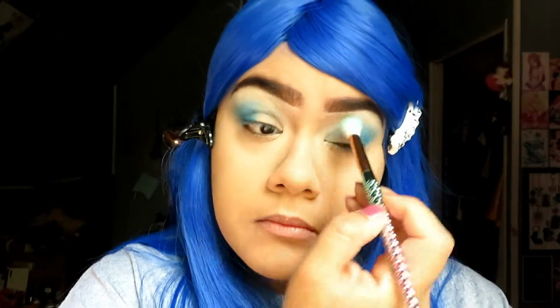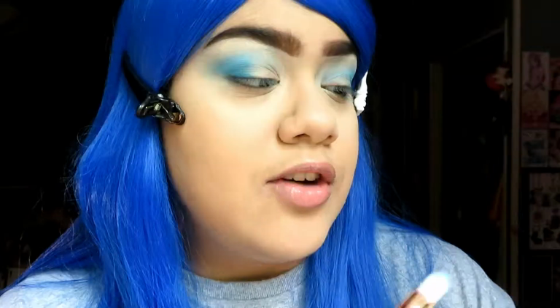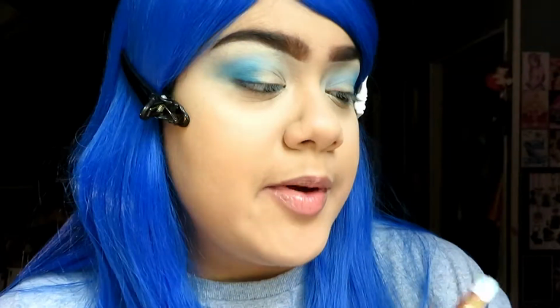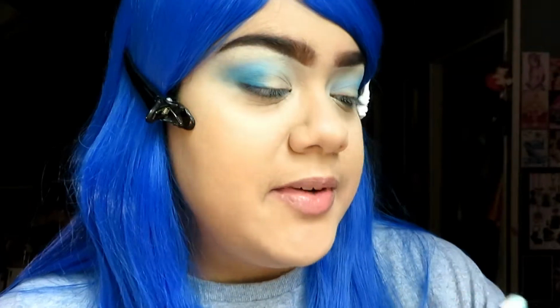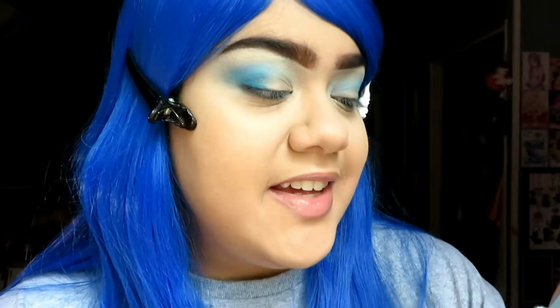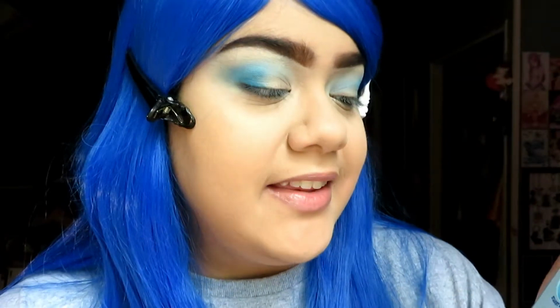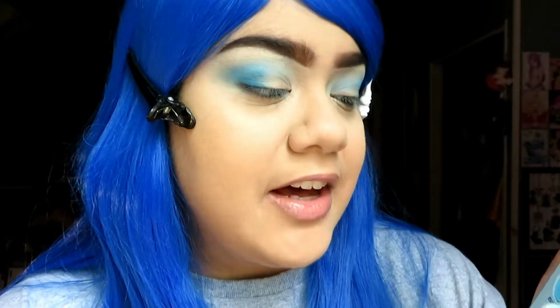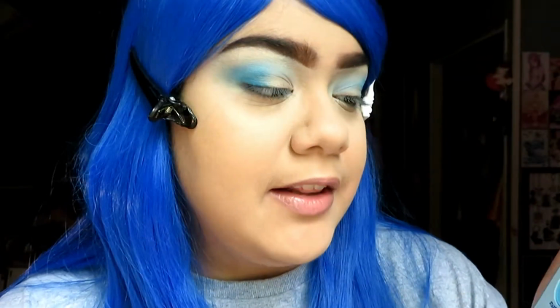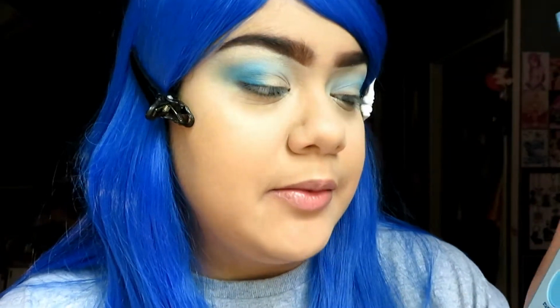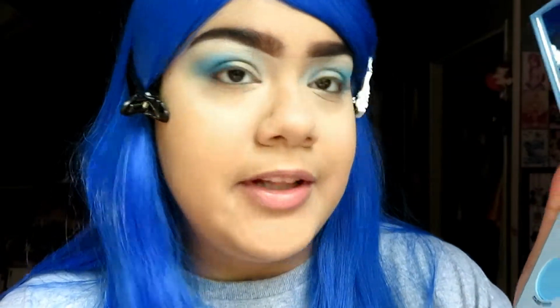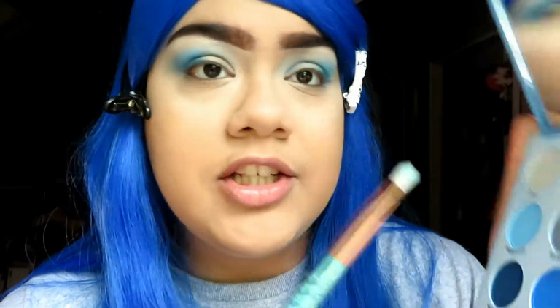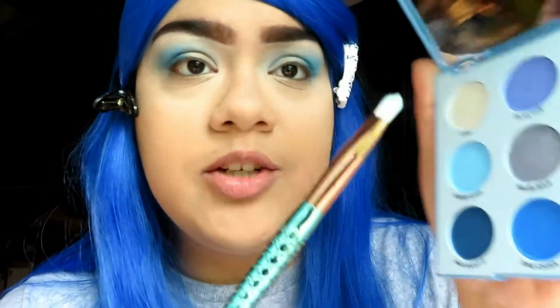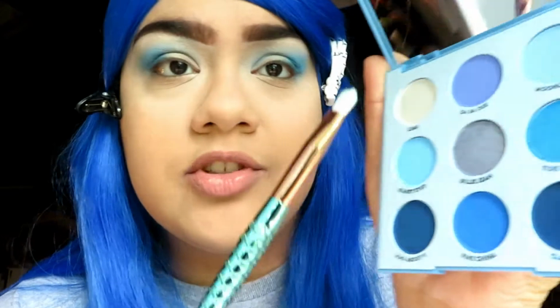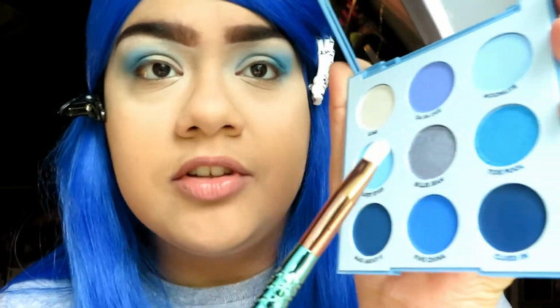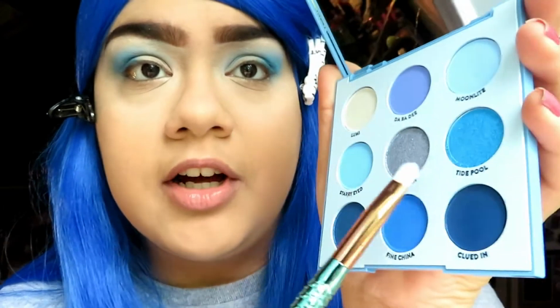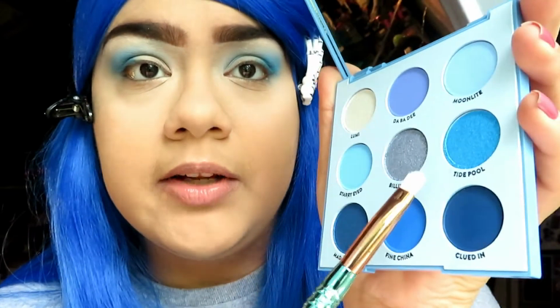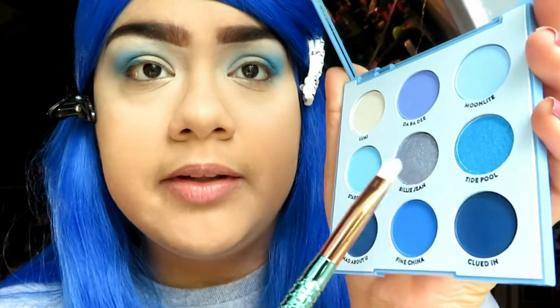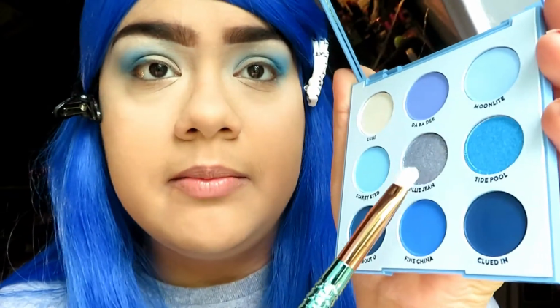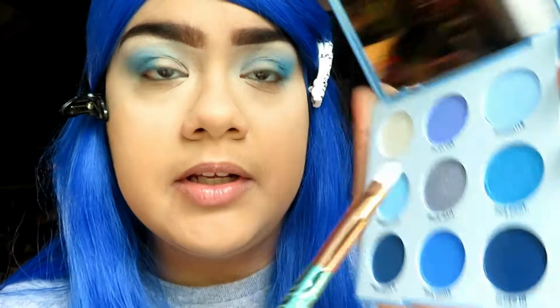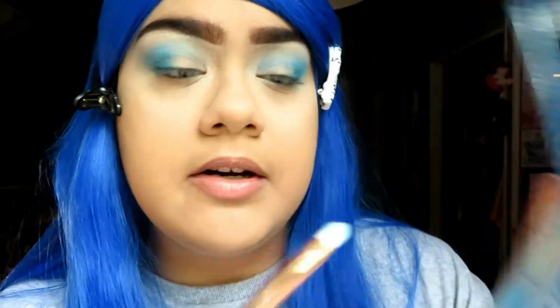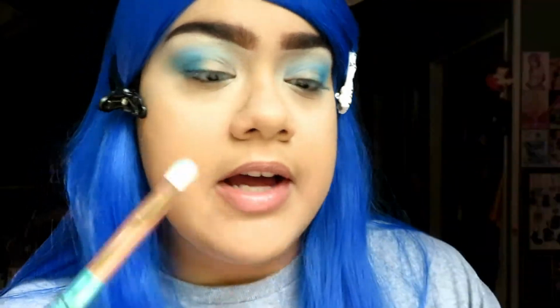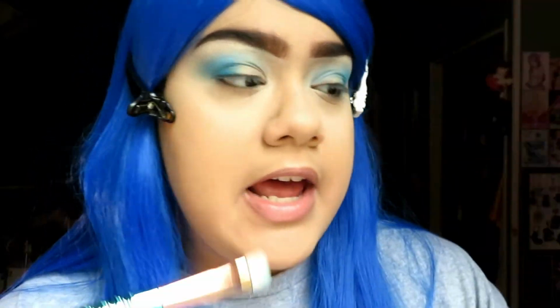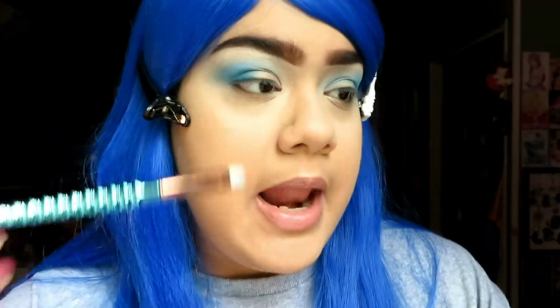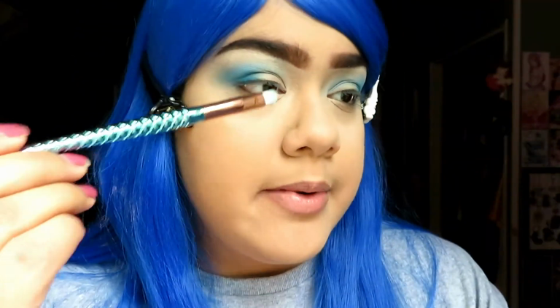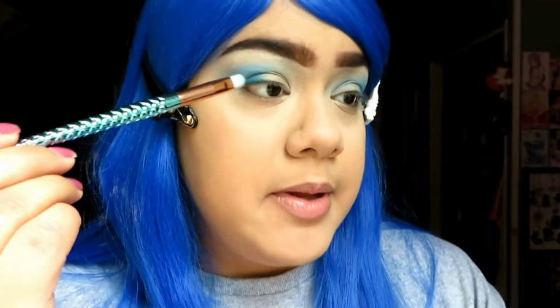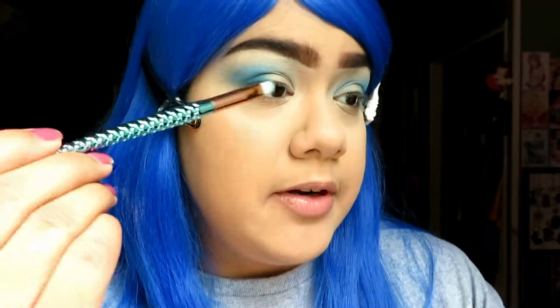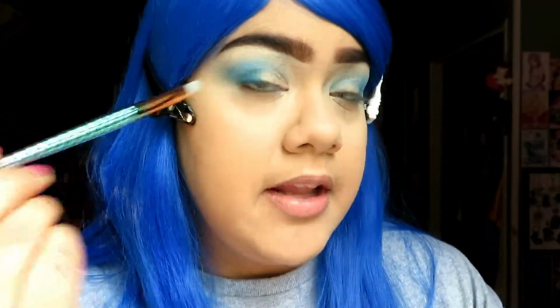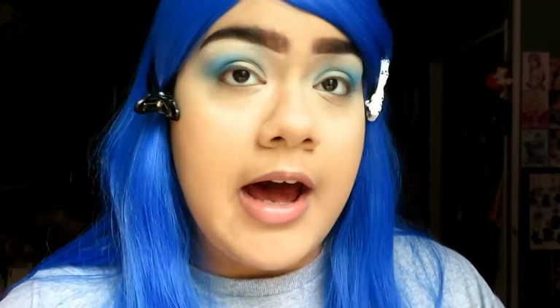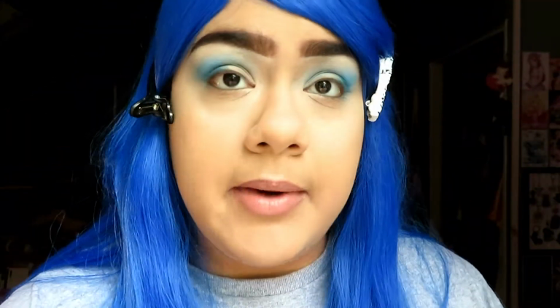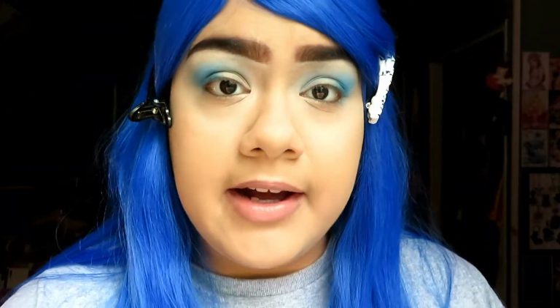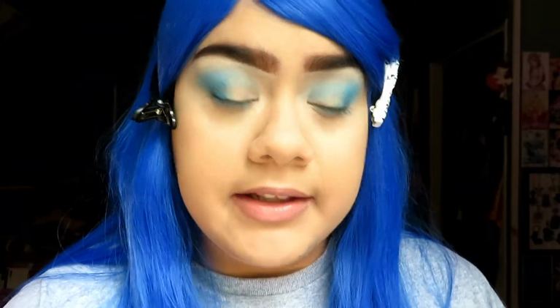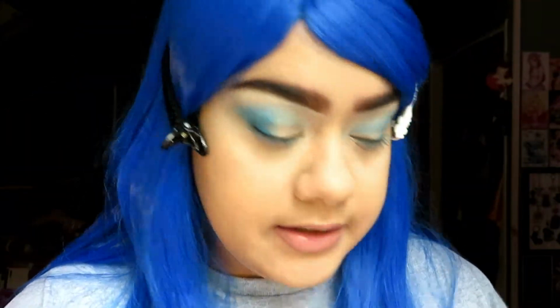So I'm going to be taking the color Billie Jean, which is the color in the middle, and I'm going to be putting that on my eyelid.